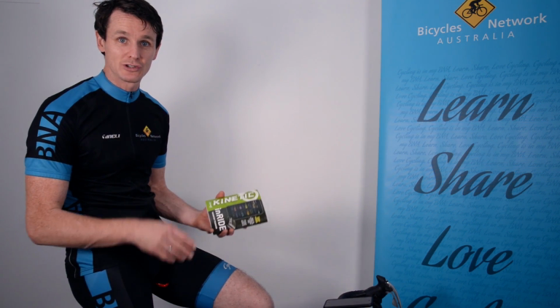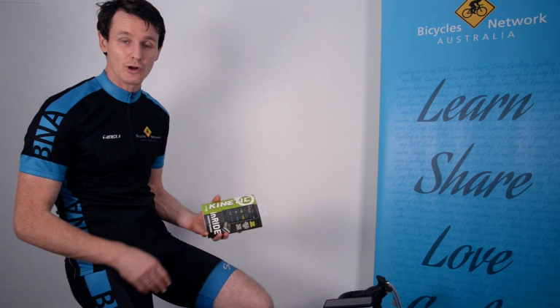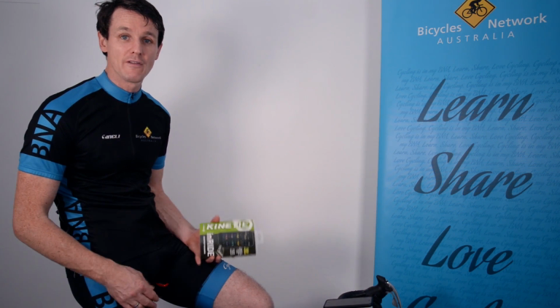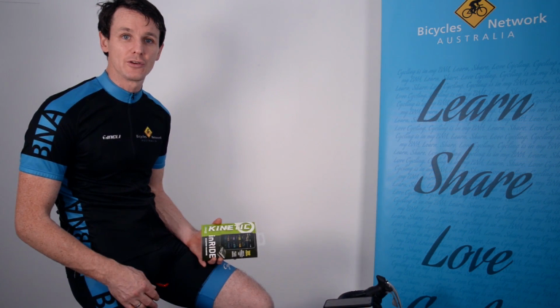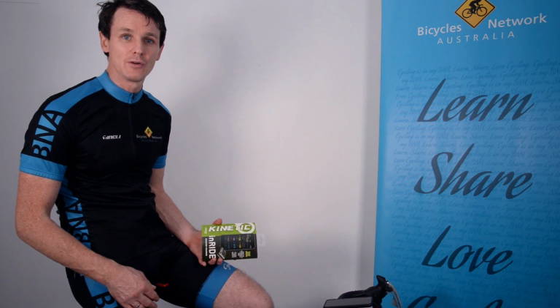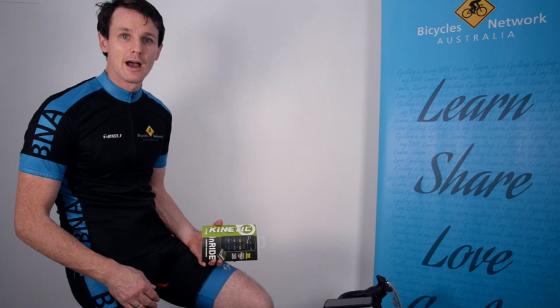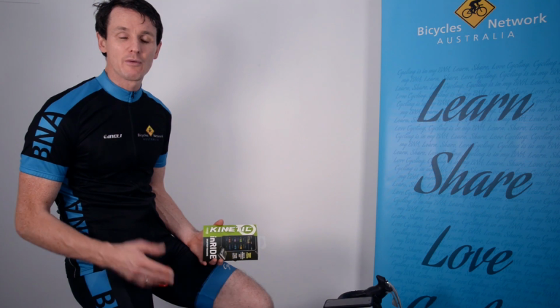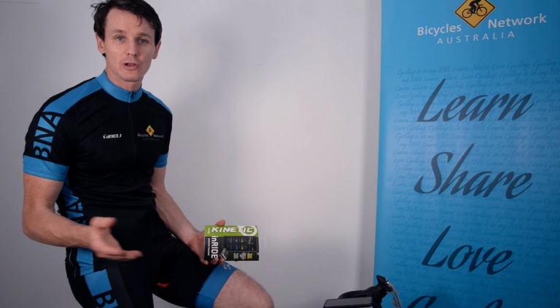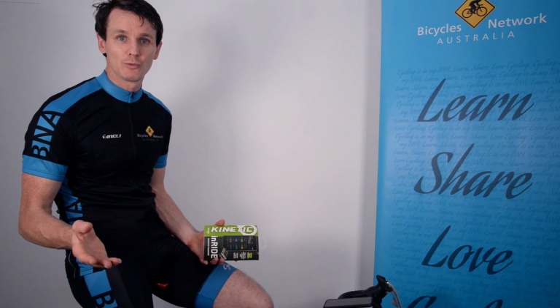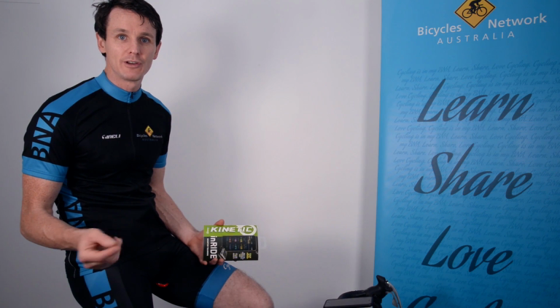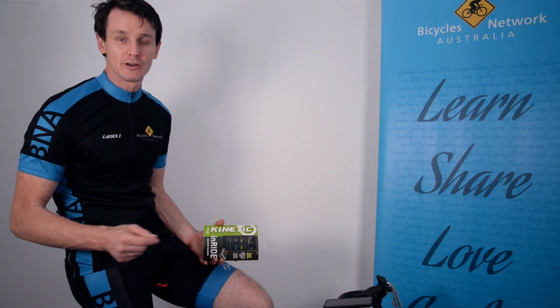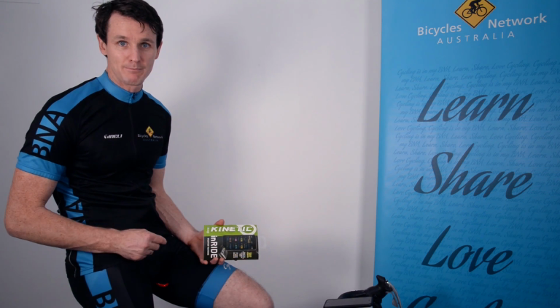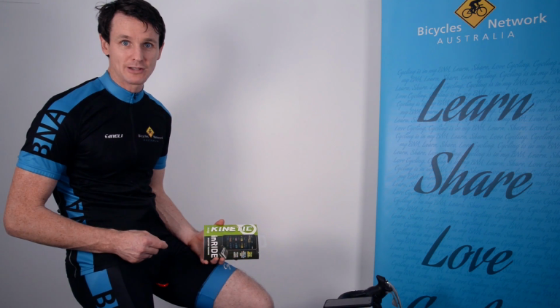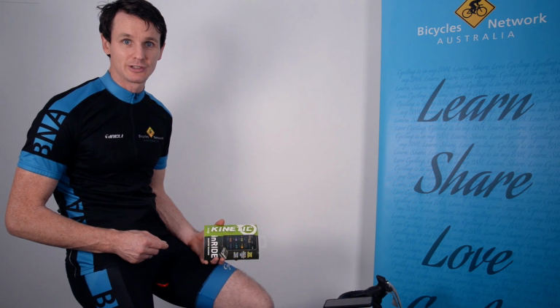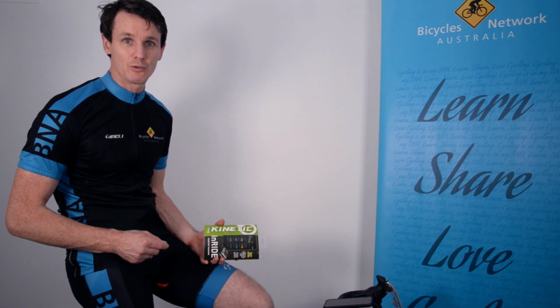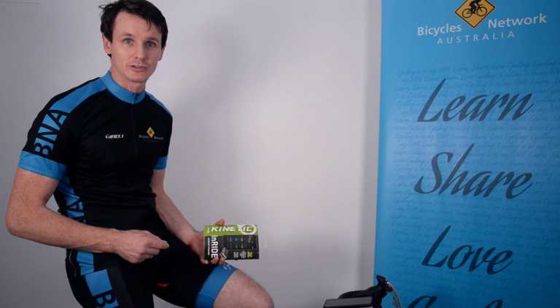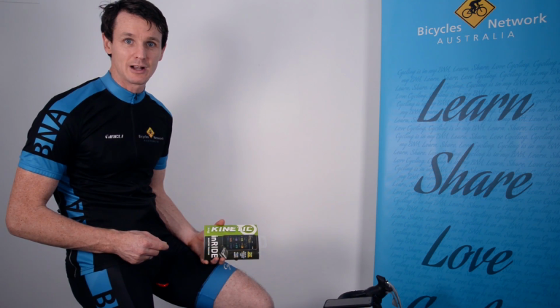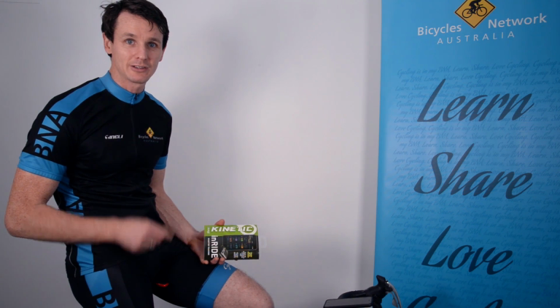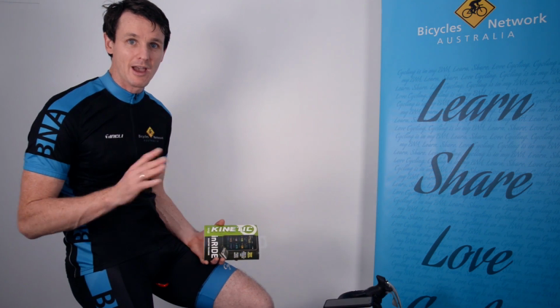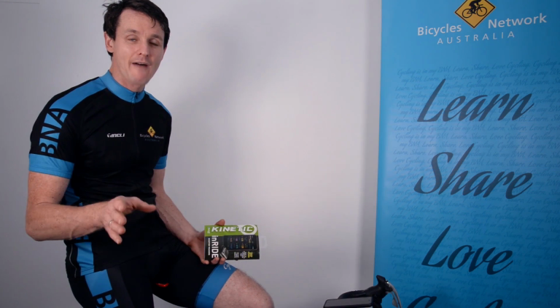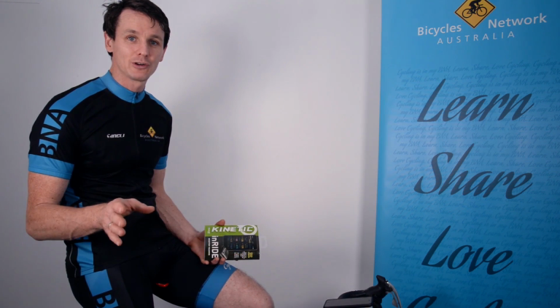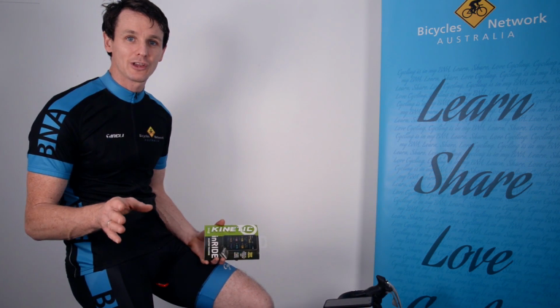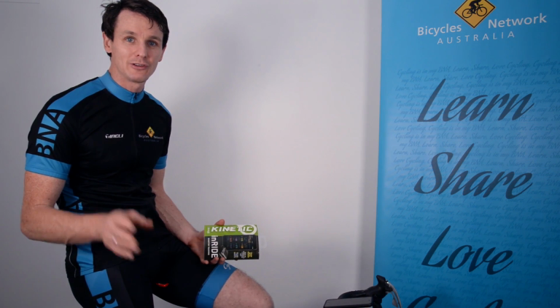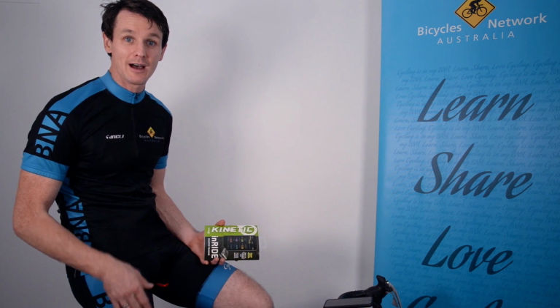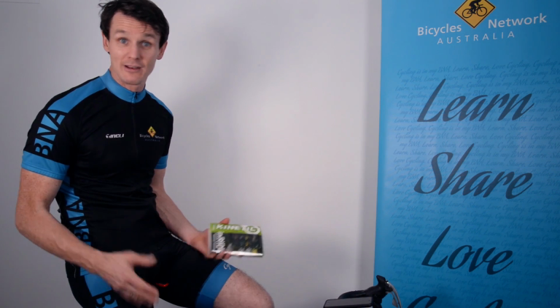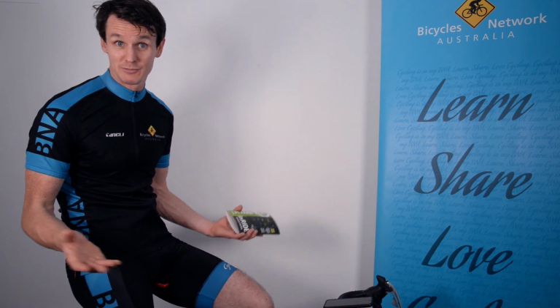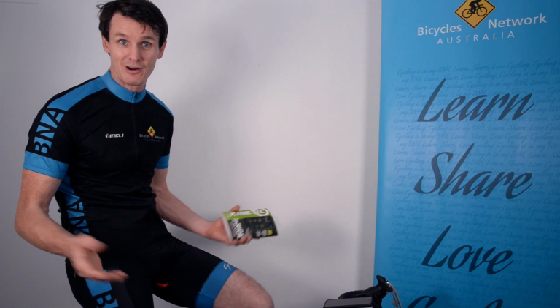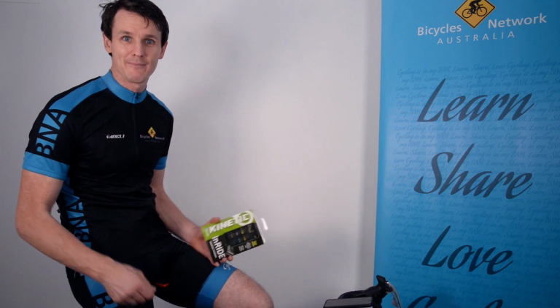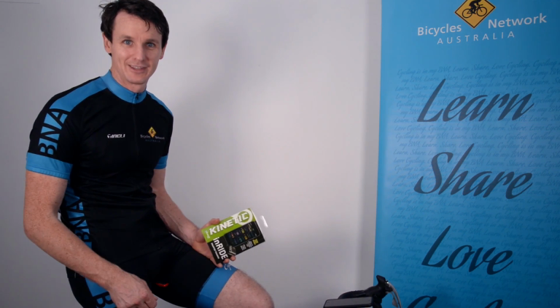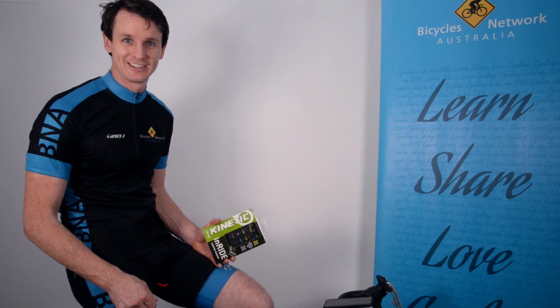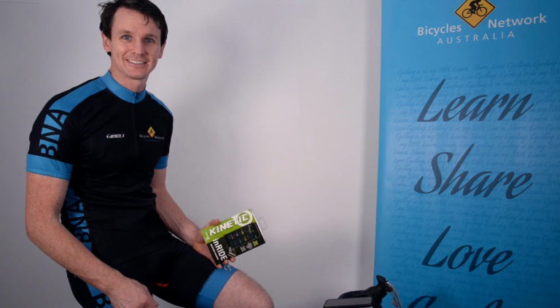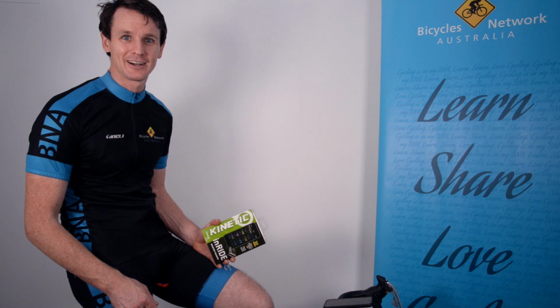I hope you enjoyed this very short overview. We've got lots more videos on Bicycles Network Australia, so have a look at those and subscribe. See you next time.